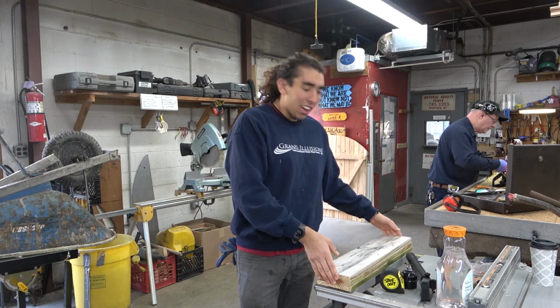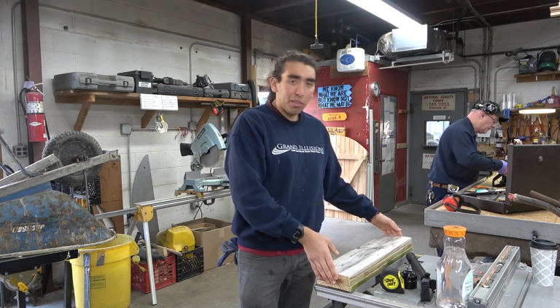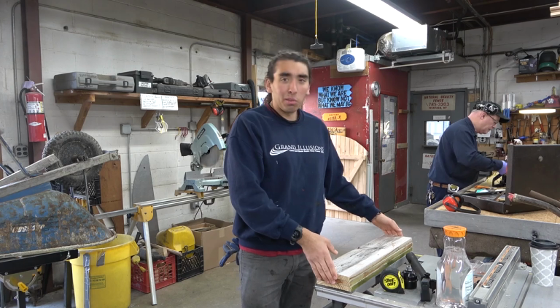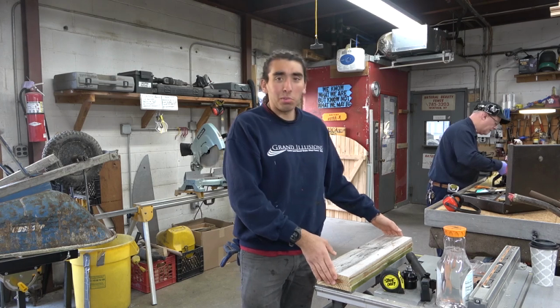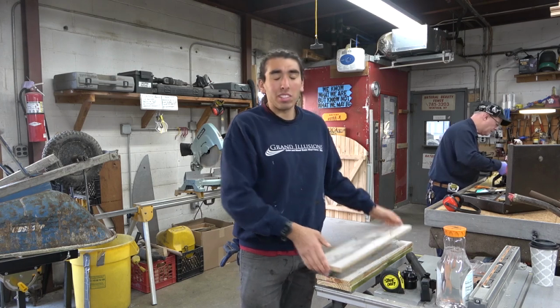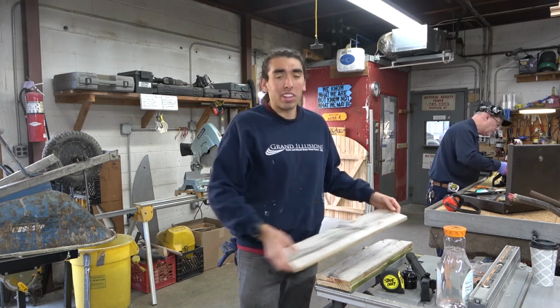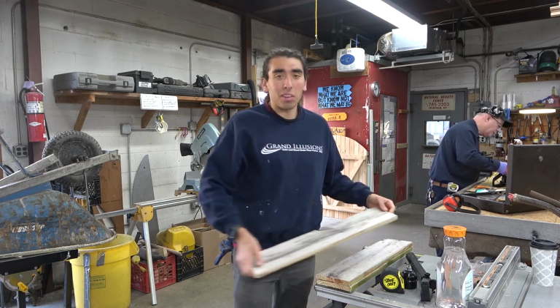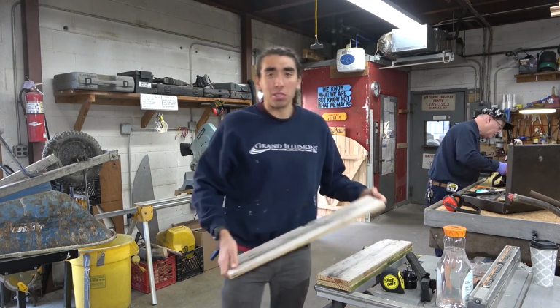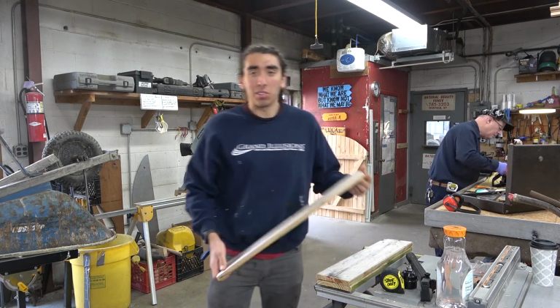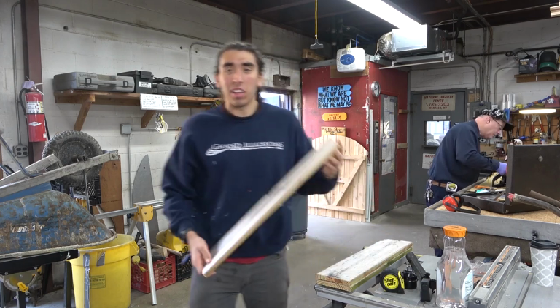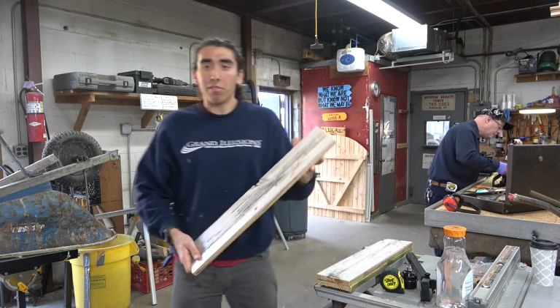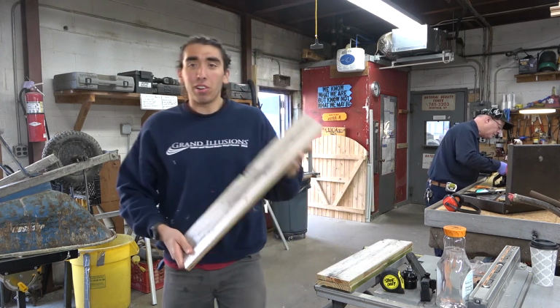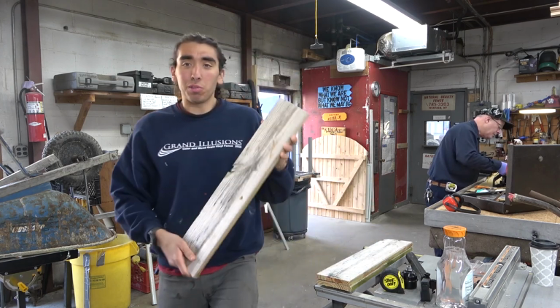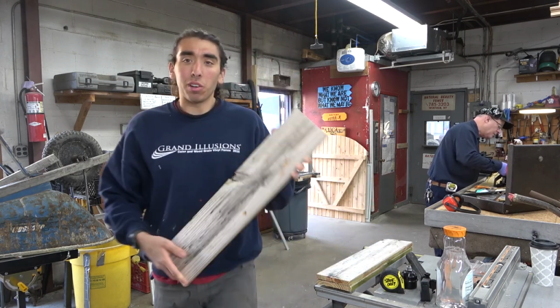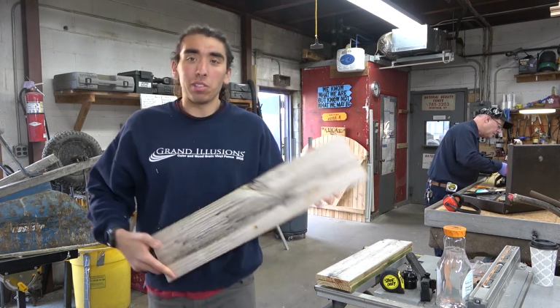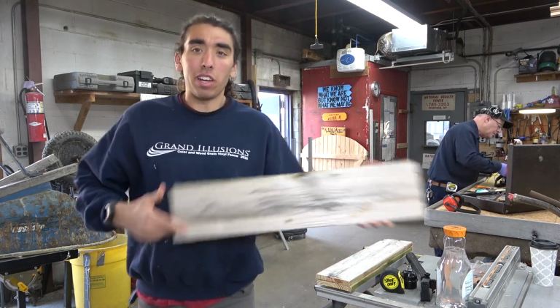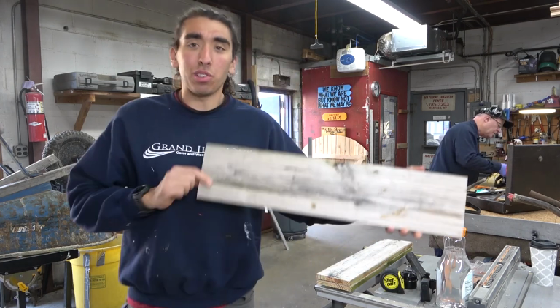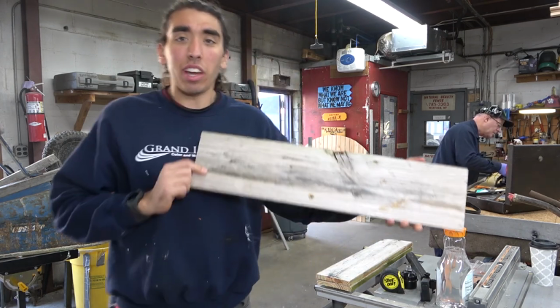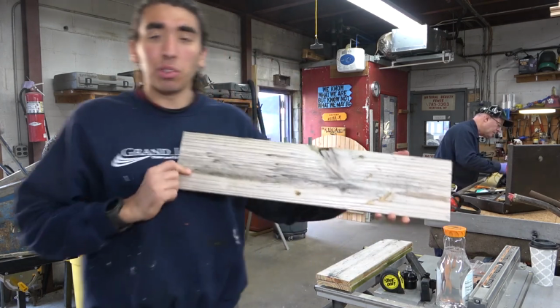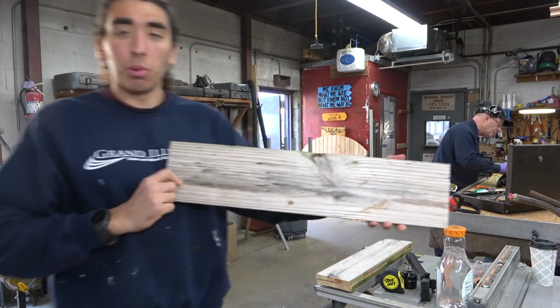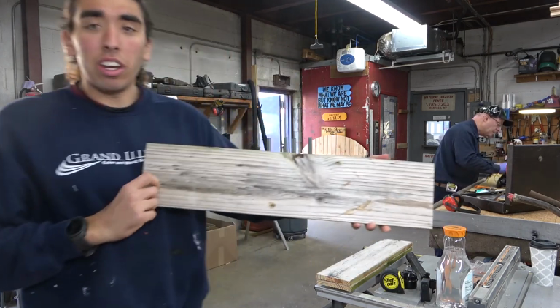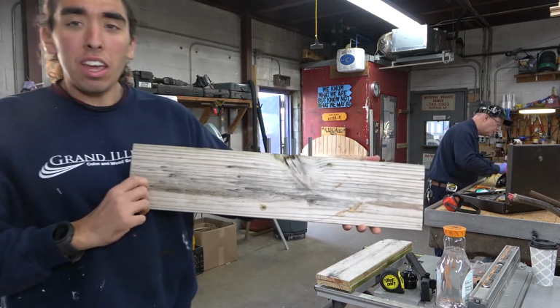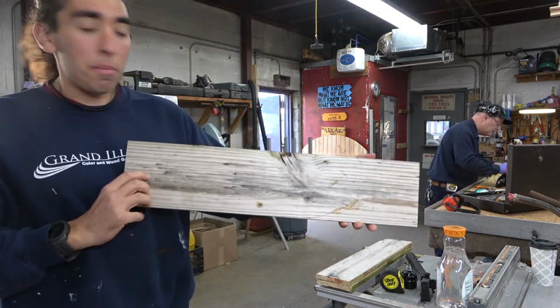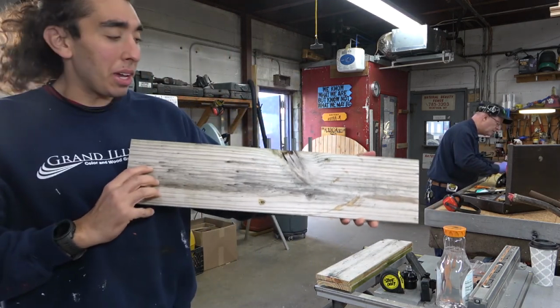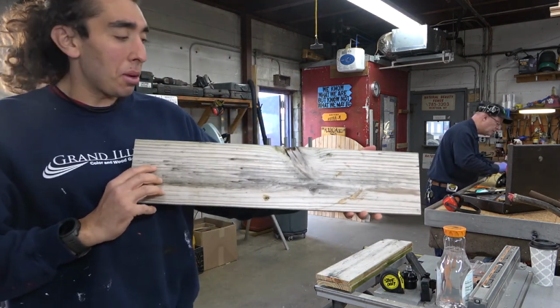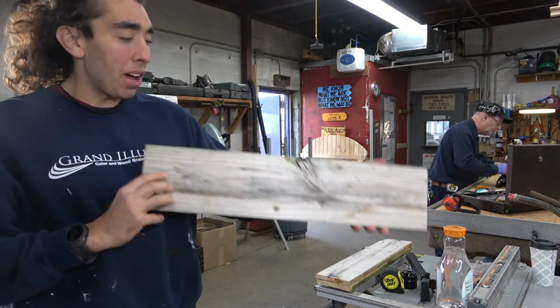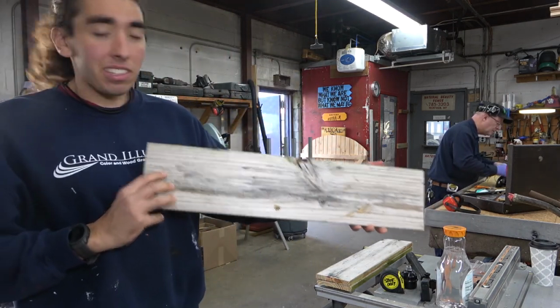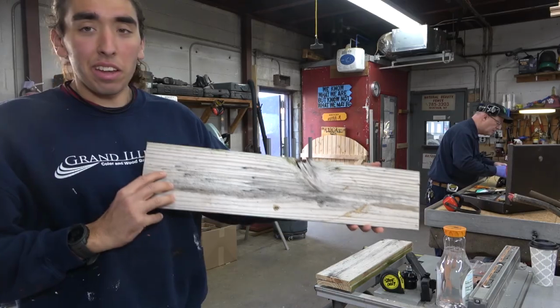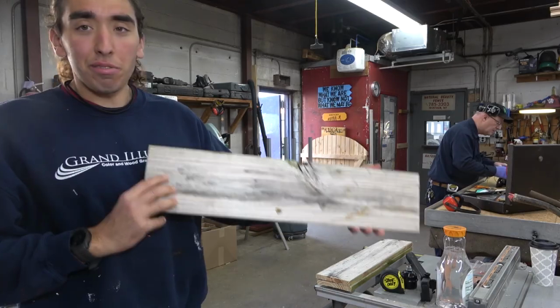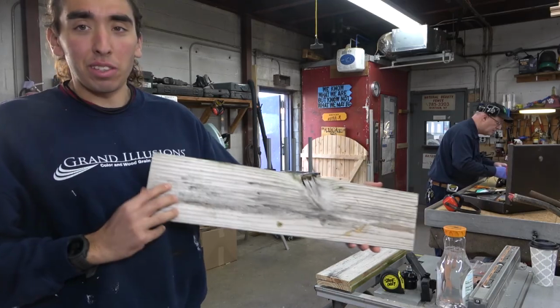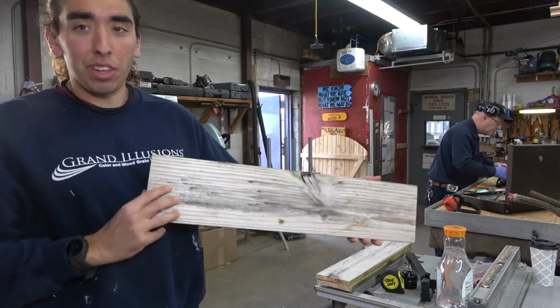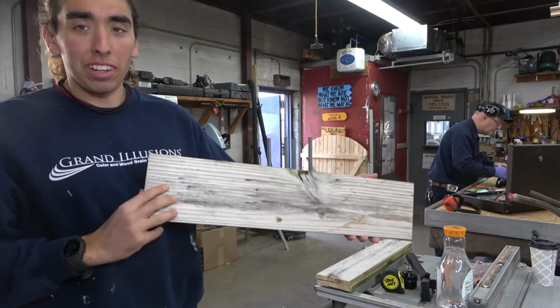Hi everyone, welcome to today's episode. Today, first we are going to take recycled wood and make Penn State fence flags.